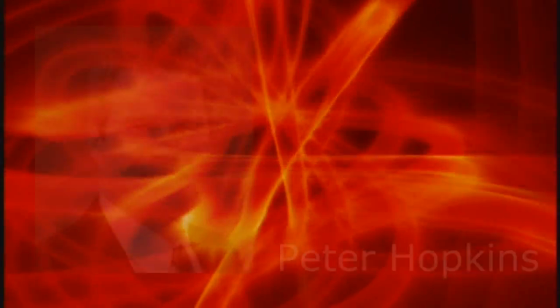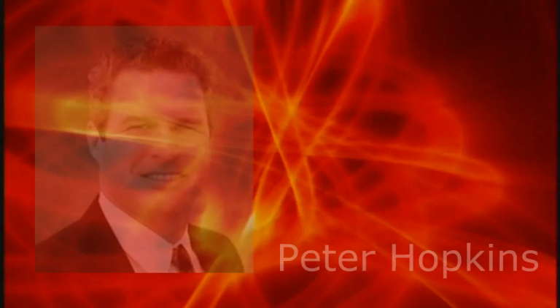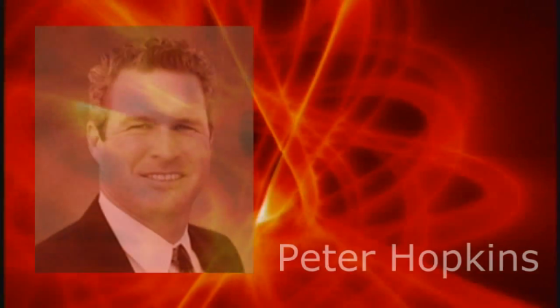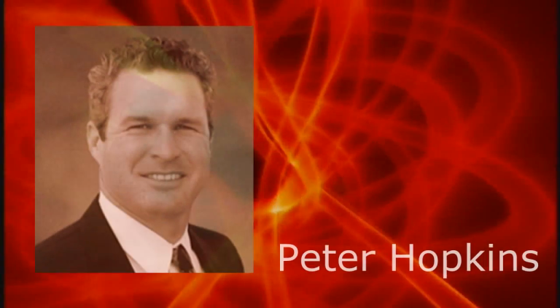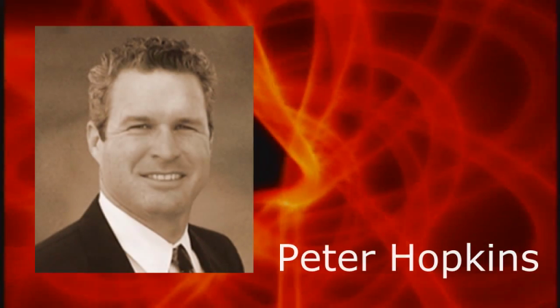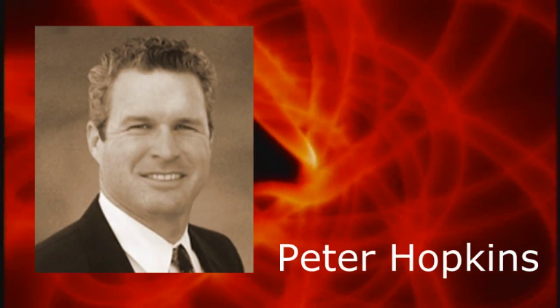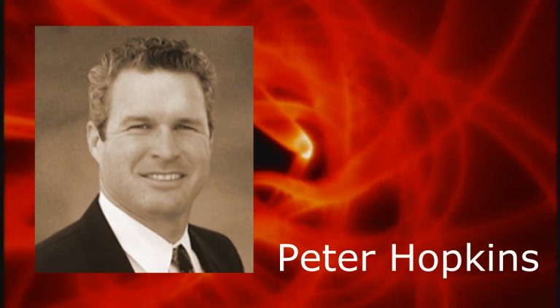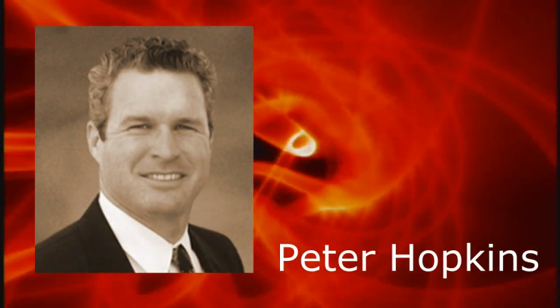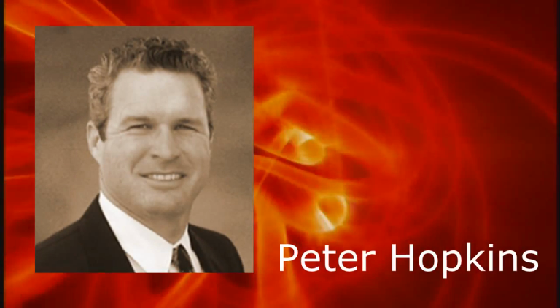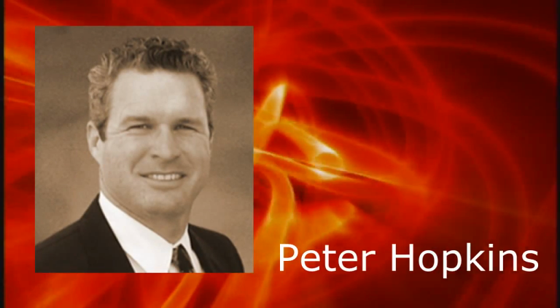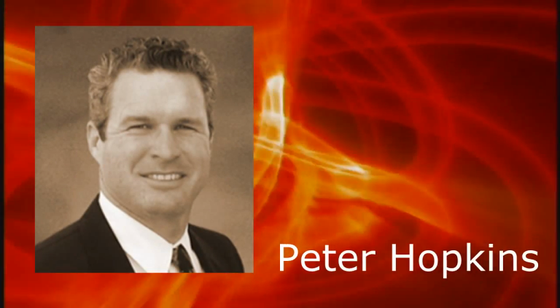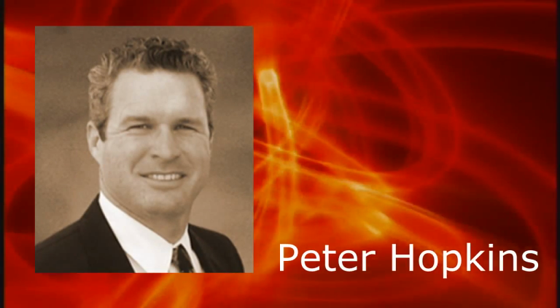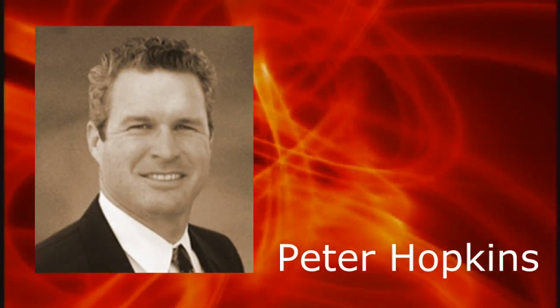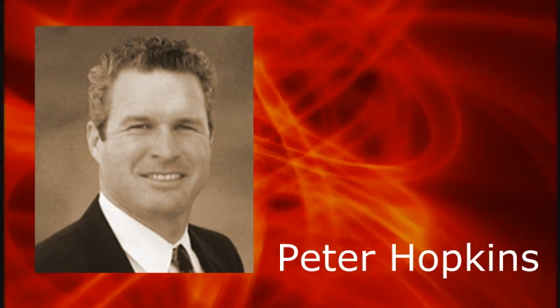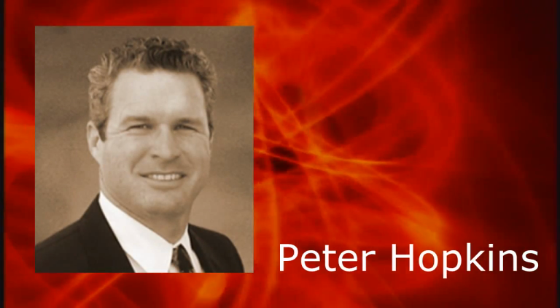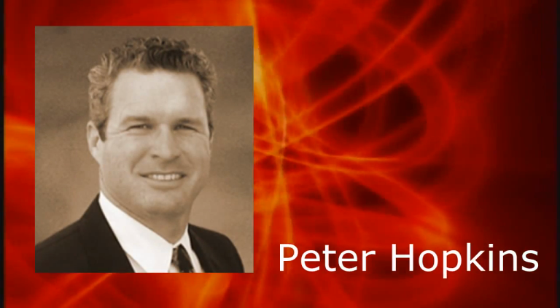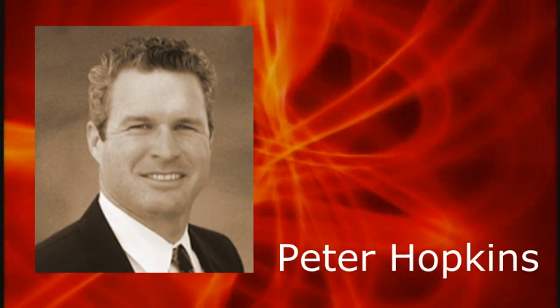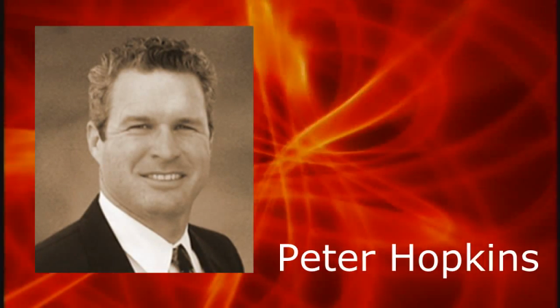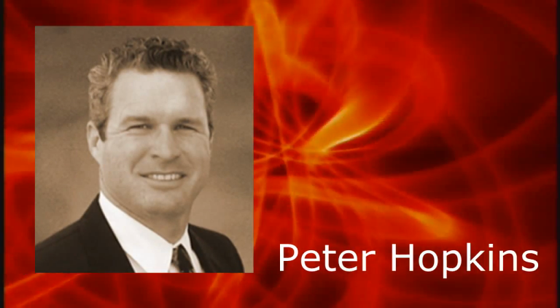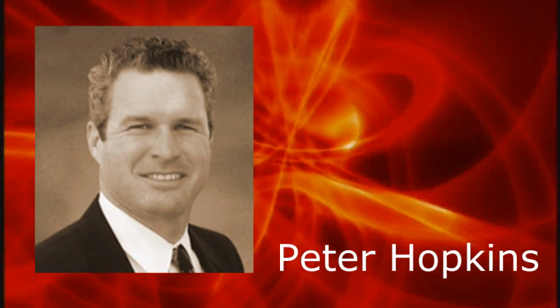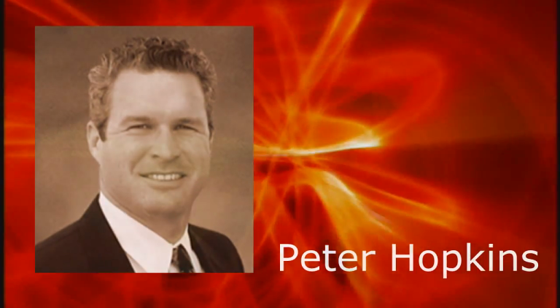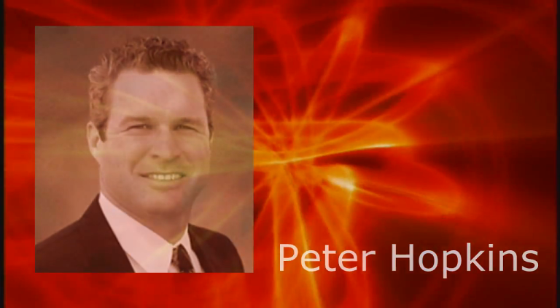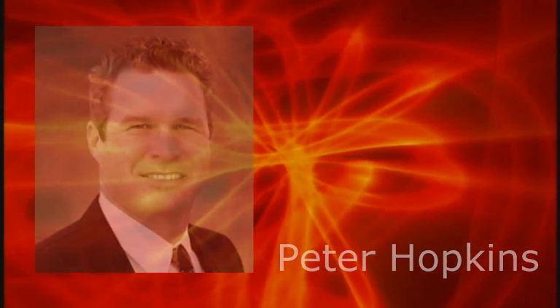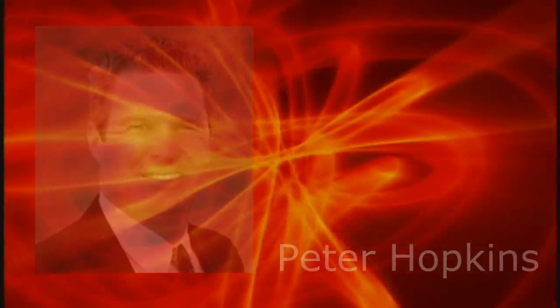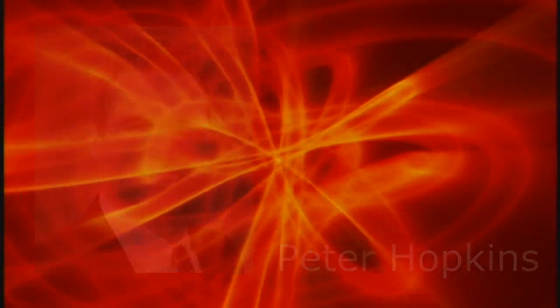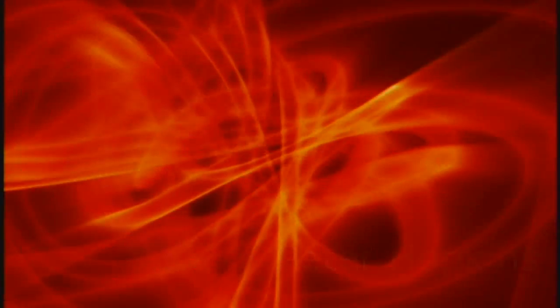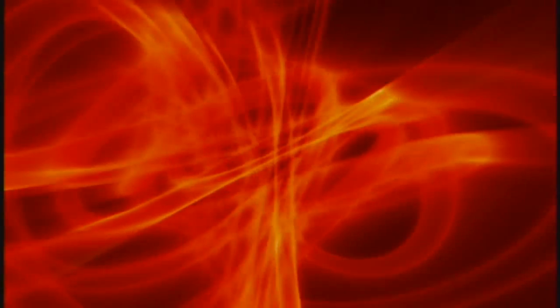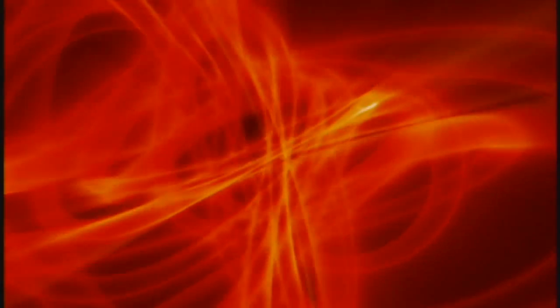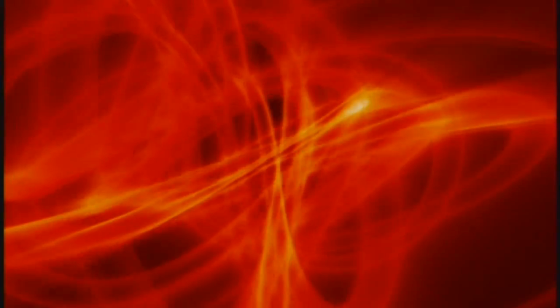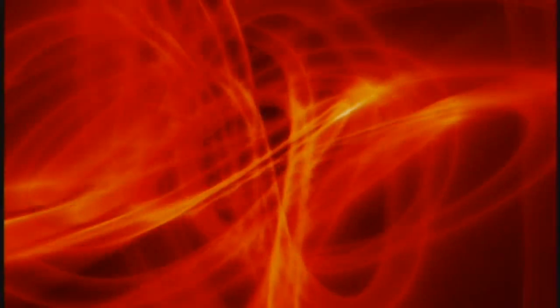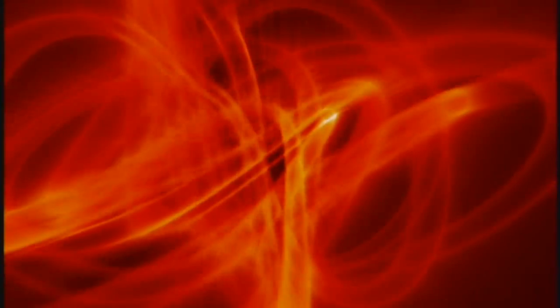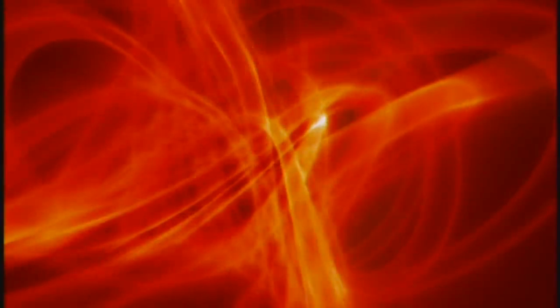This is Peter Hopkins calling in with United Infrared, with a great update for our coming months.